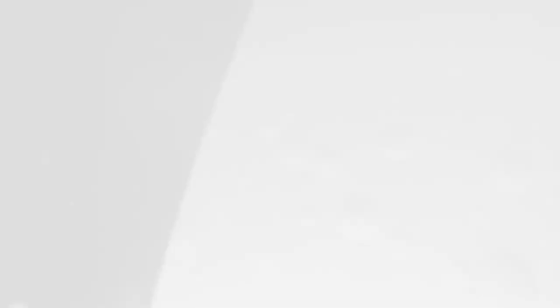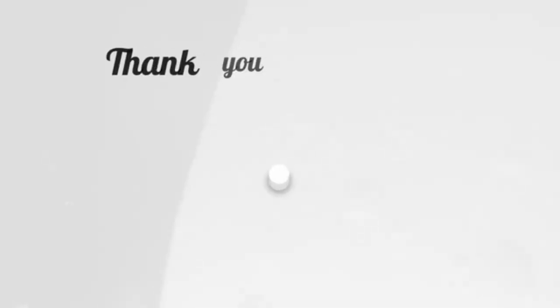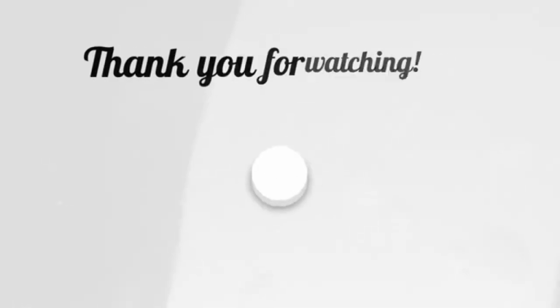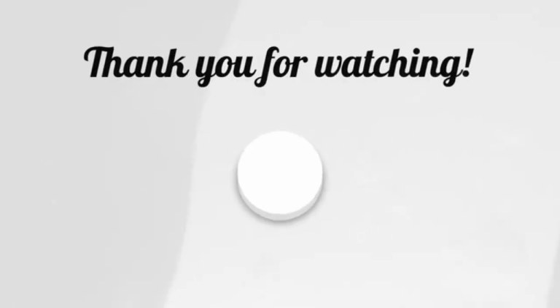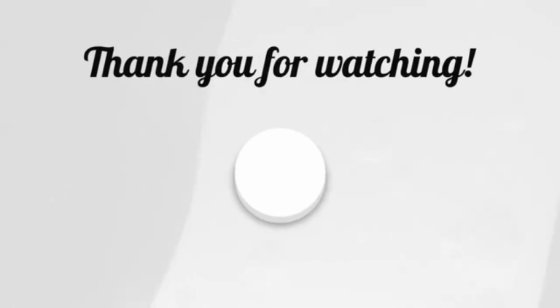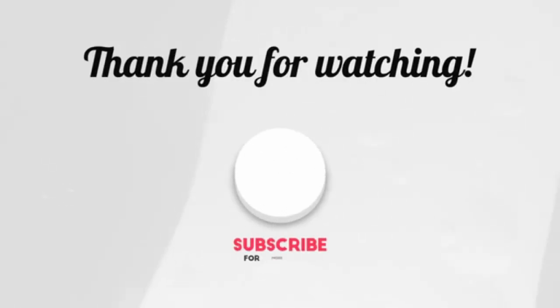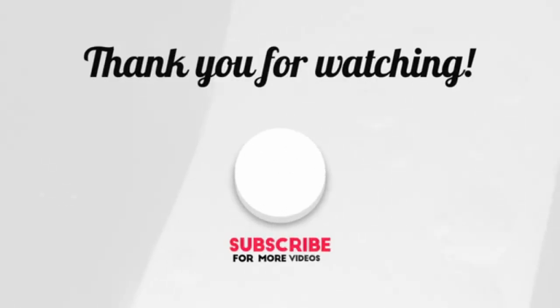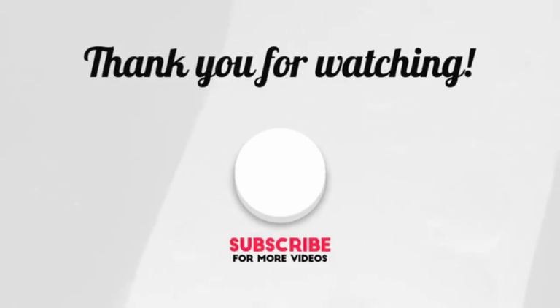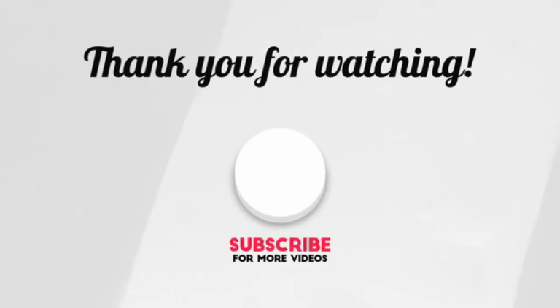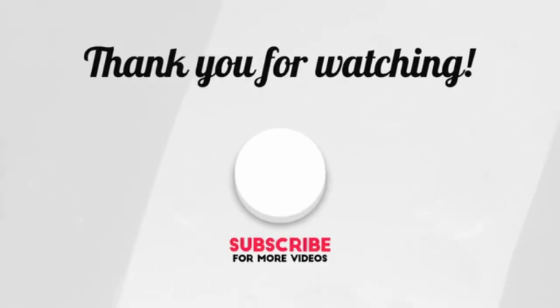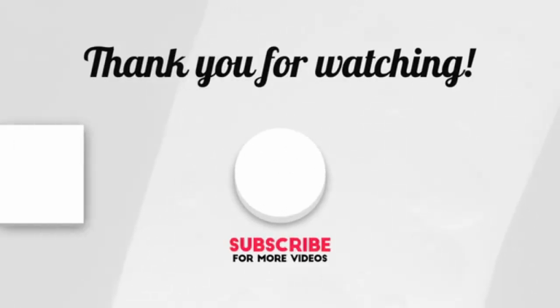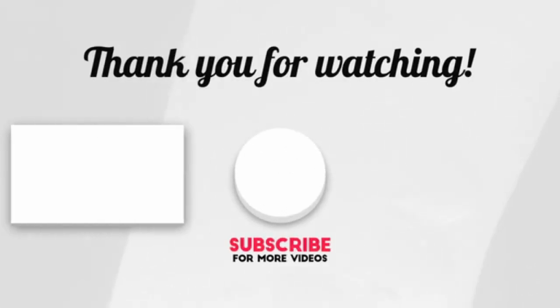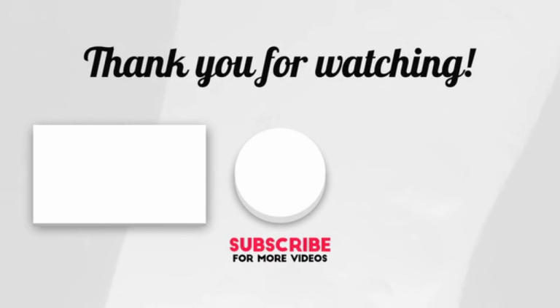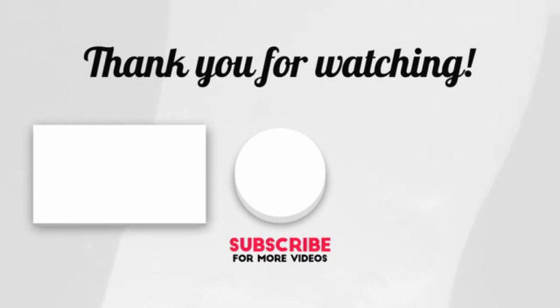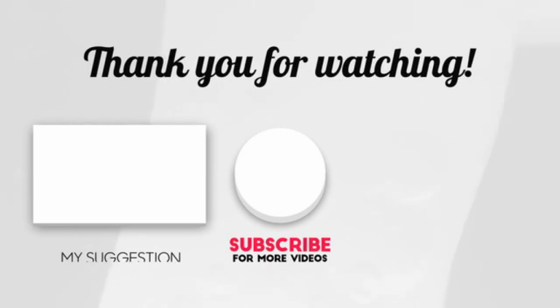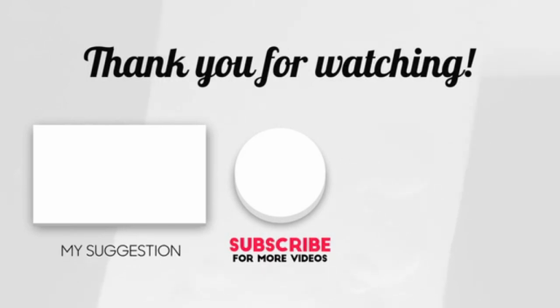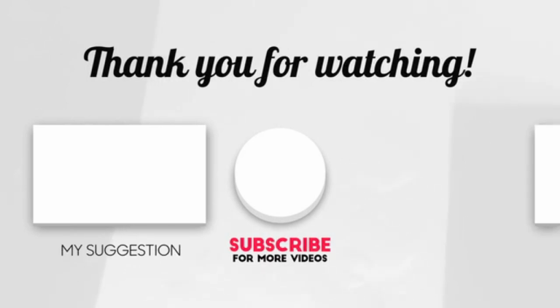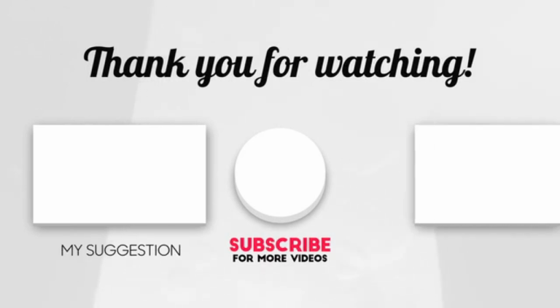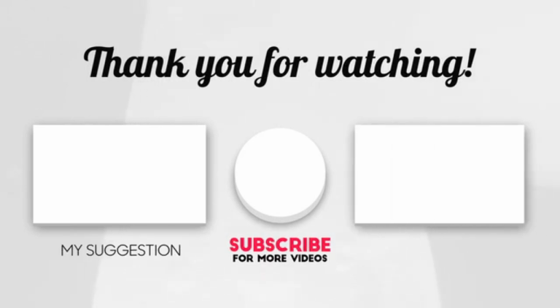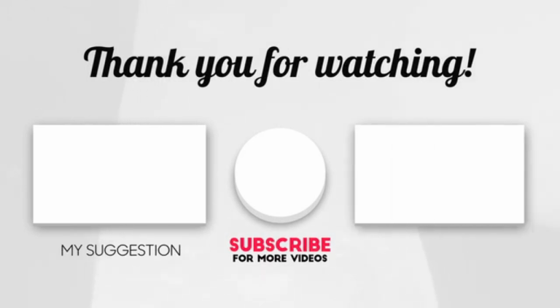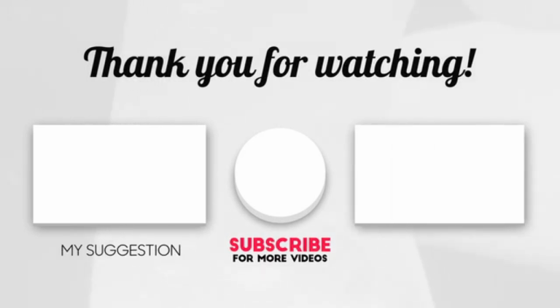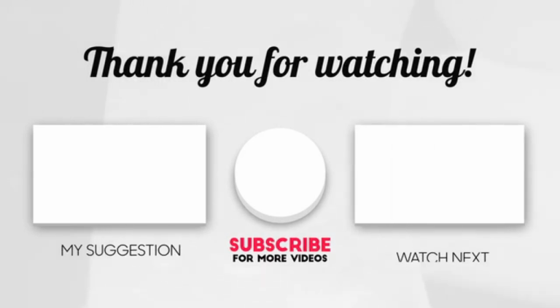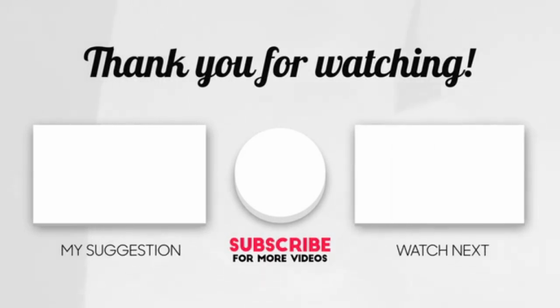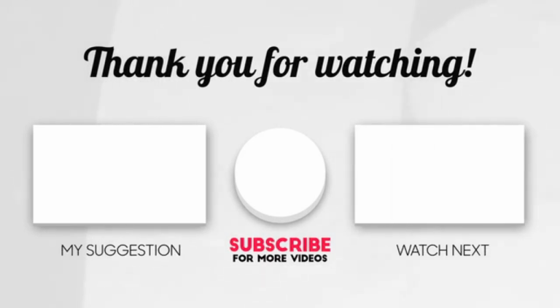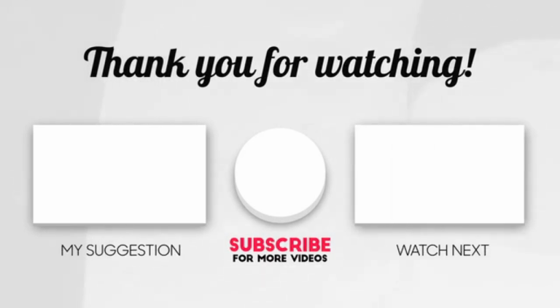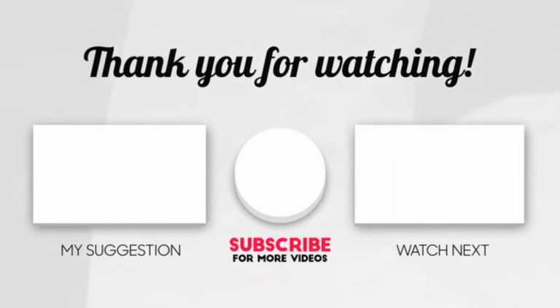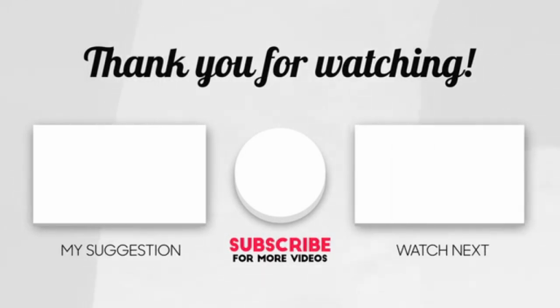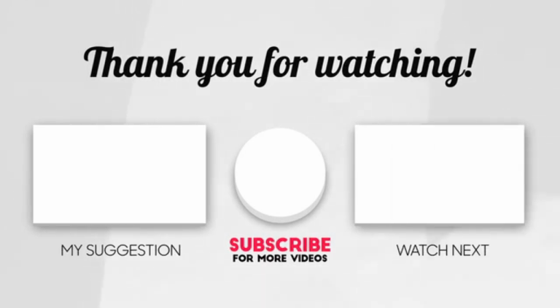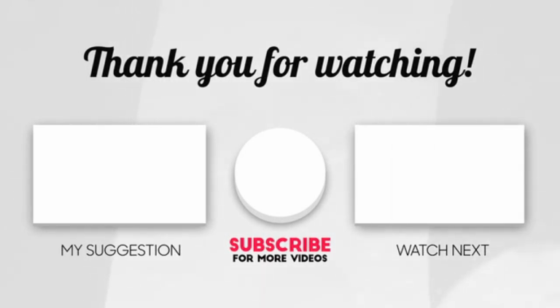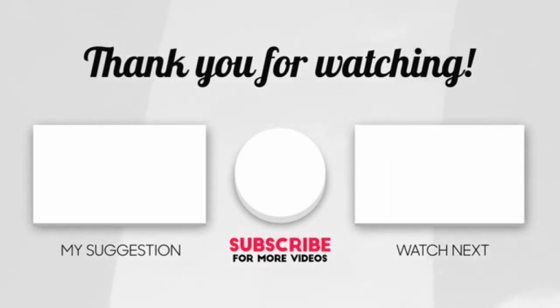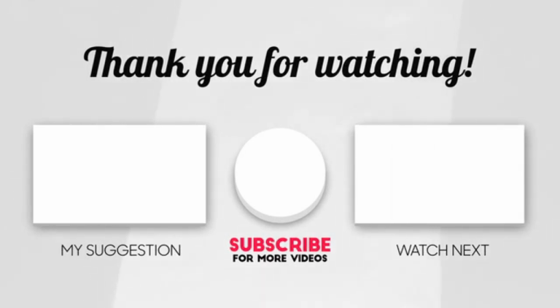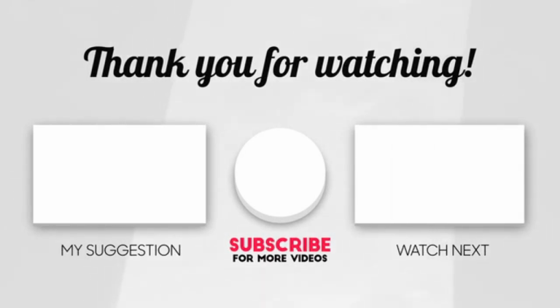Hope you enjoyed the video. Now it's time to pick the best of the best. If you find our content helpful, do subscribe. Goodbye.